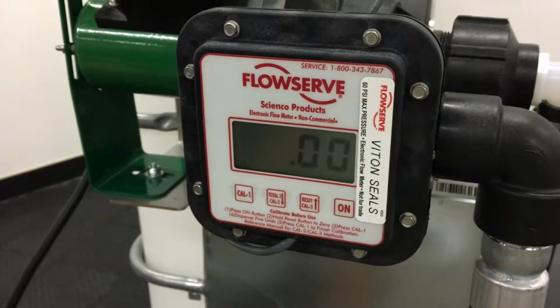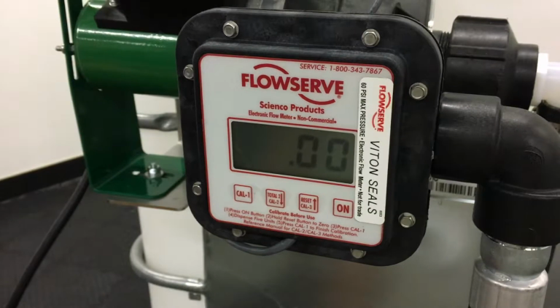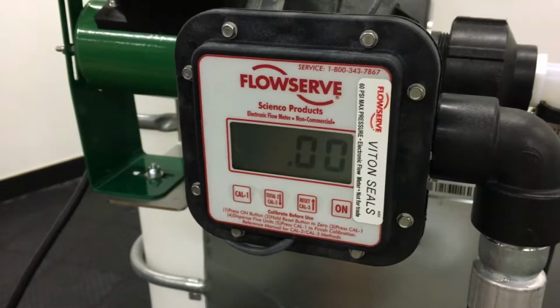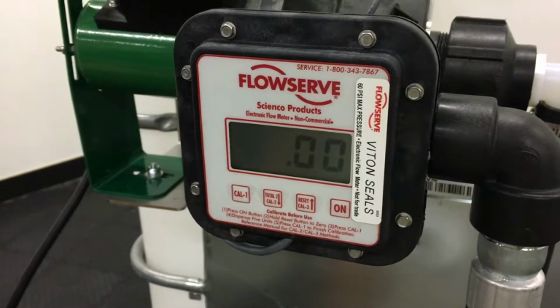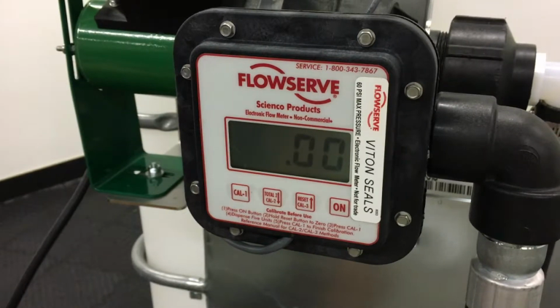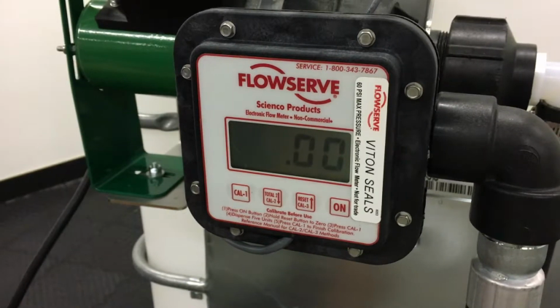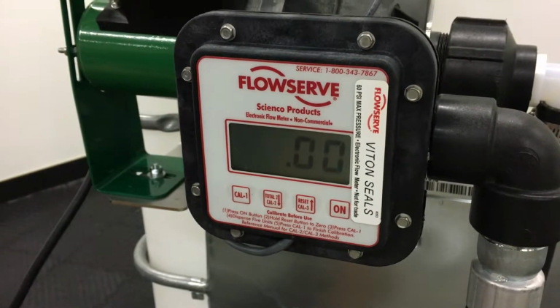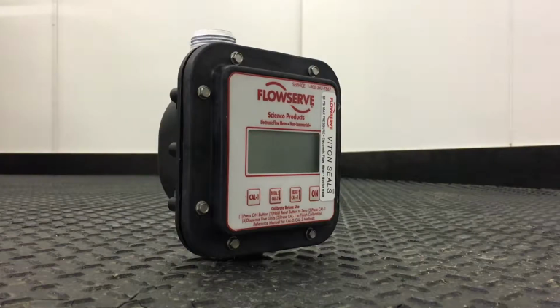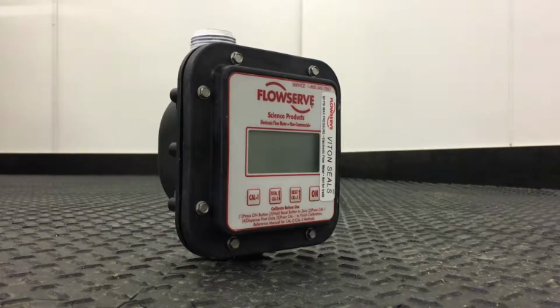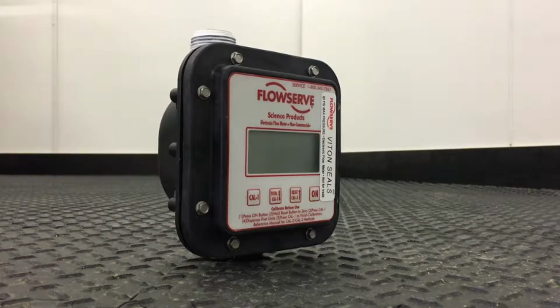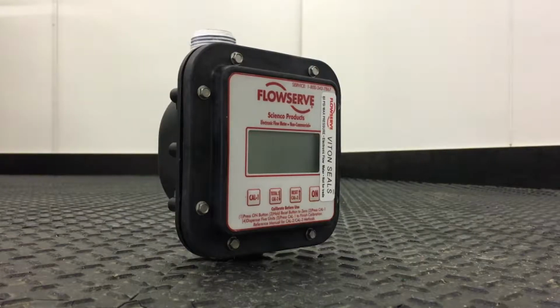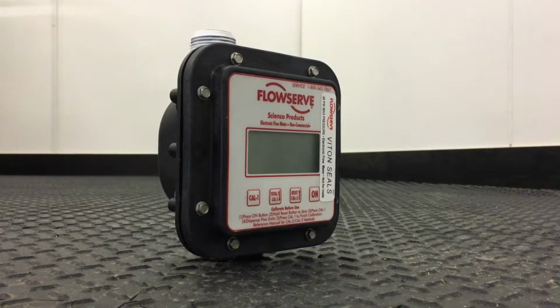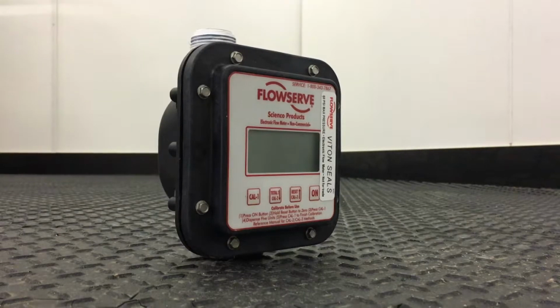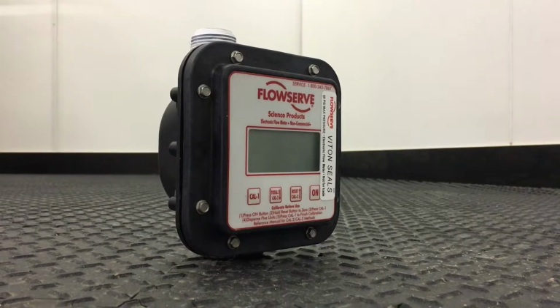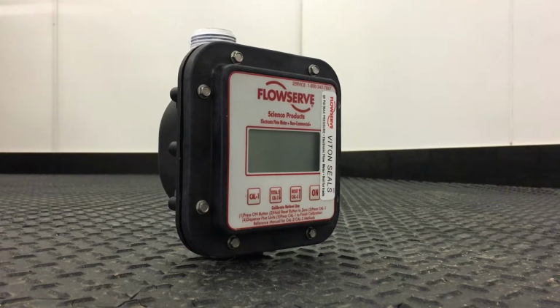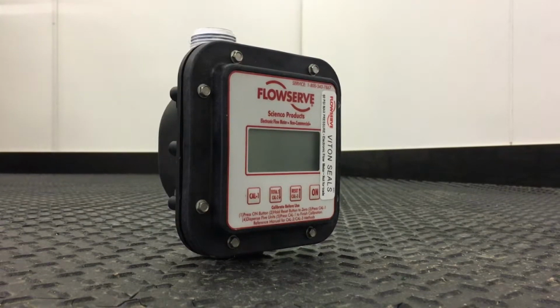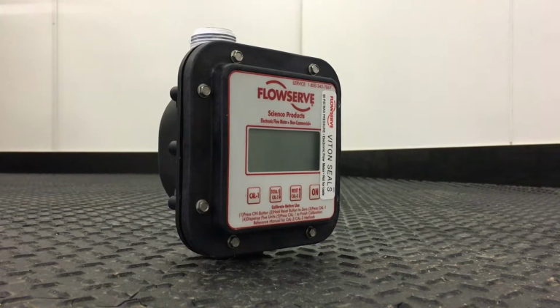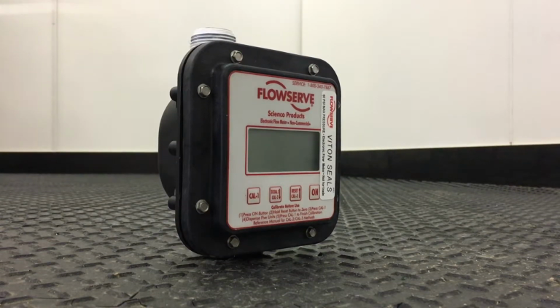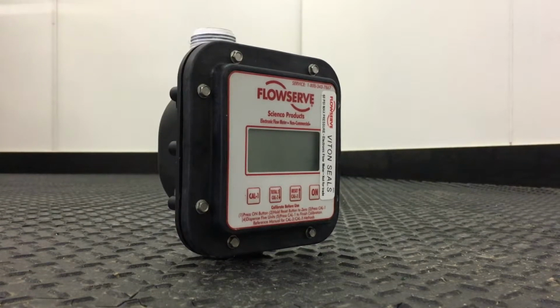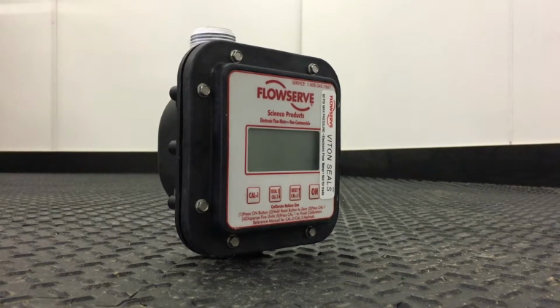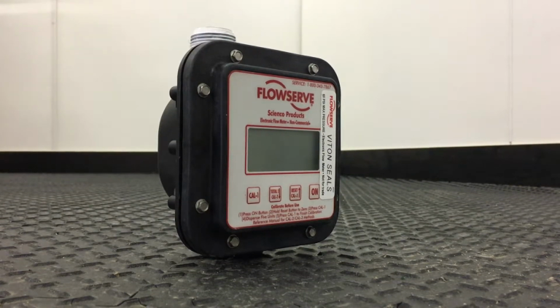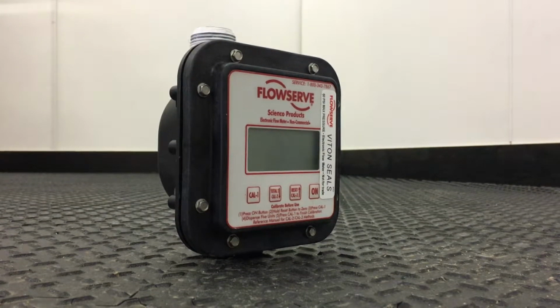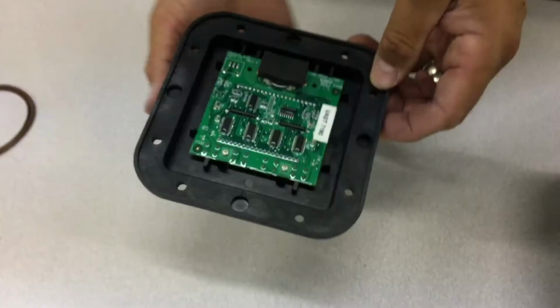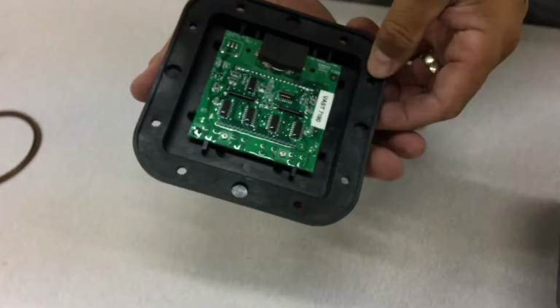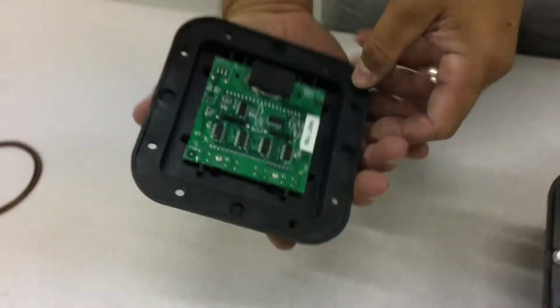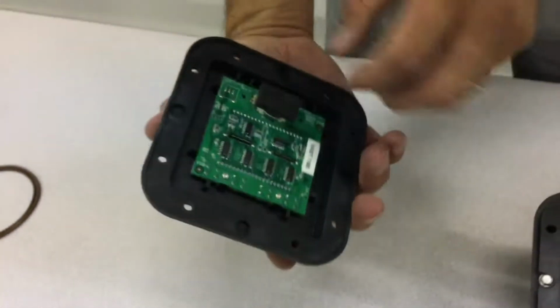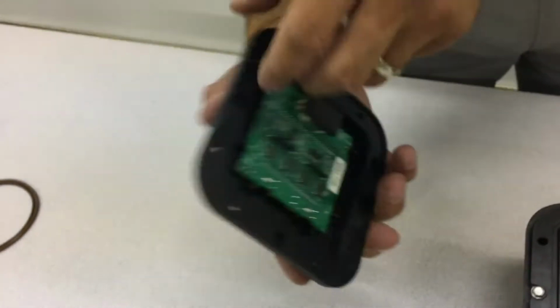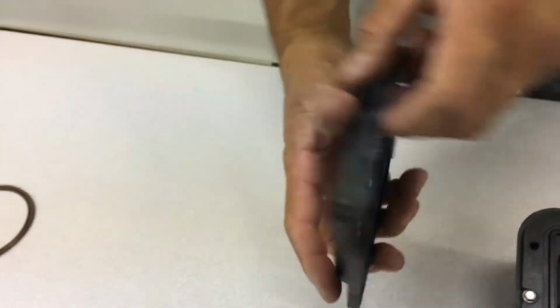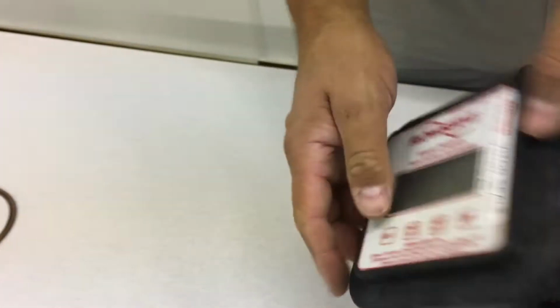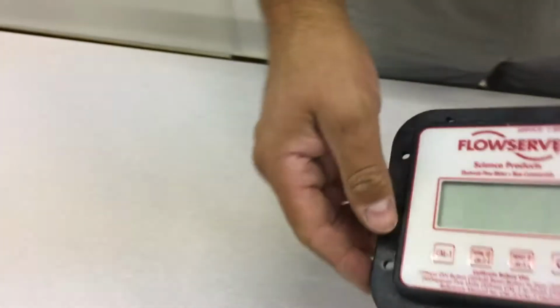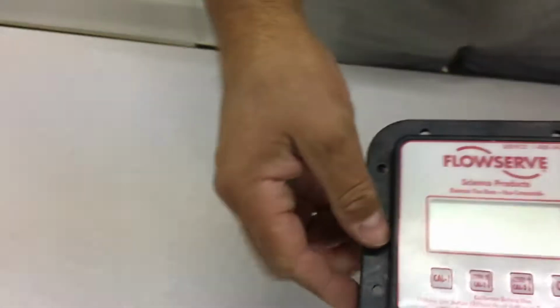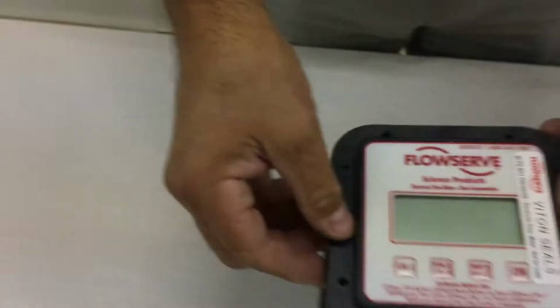FlowServe pump mount and flow-through meters are constructed similarly, so the process for both is the same.